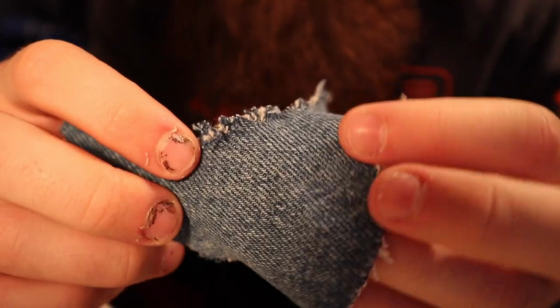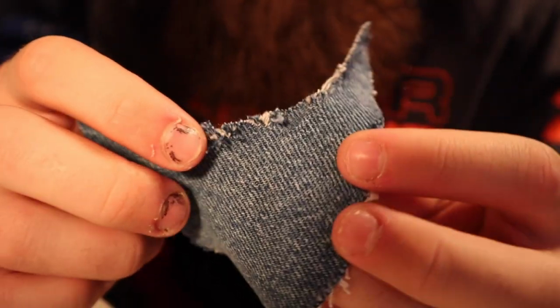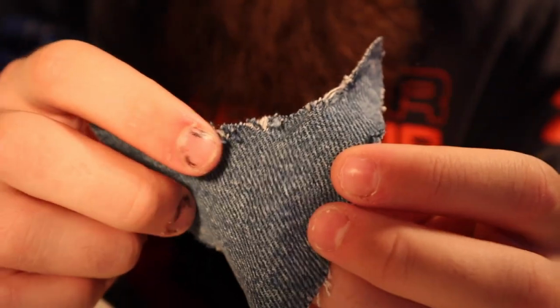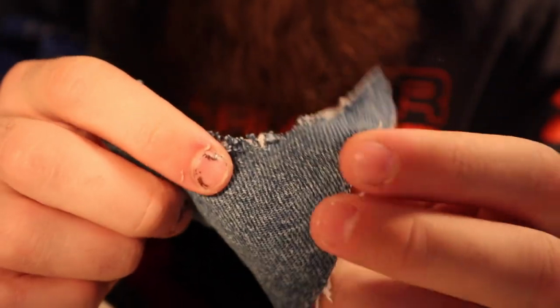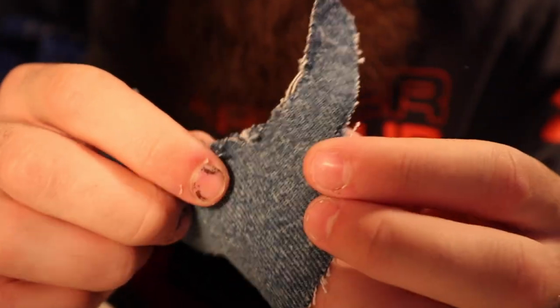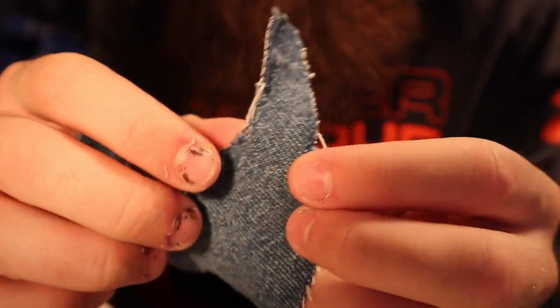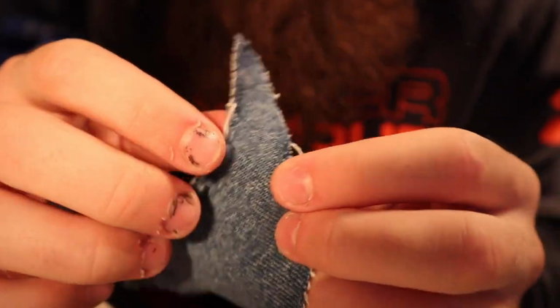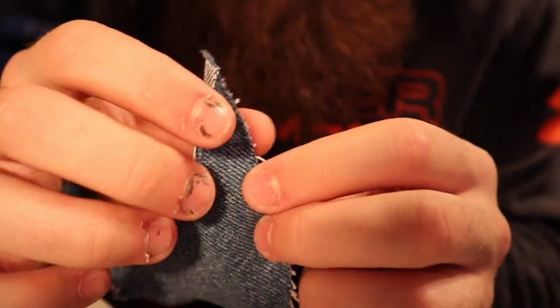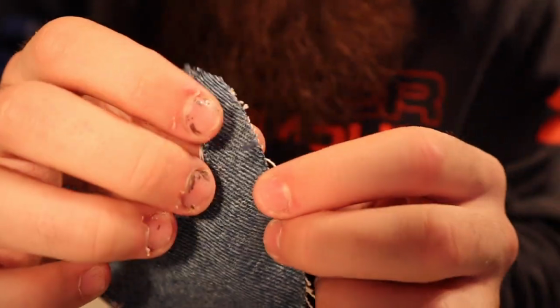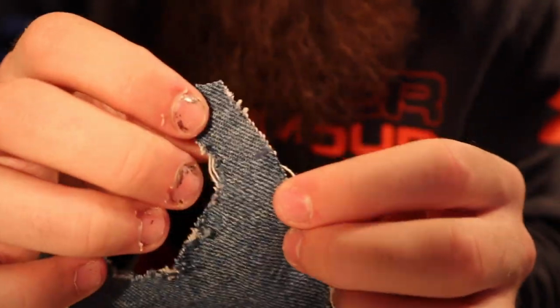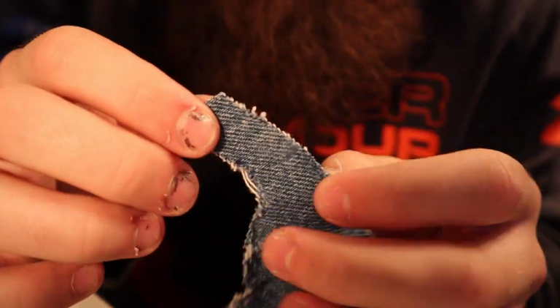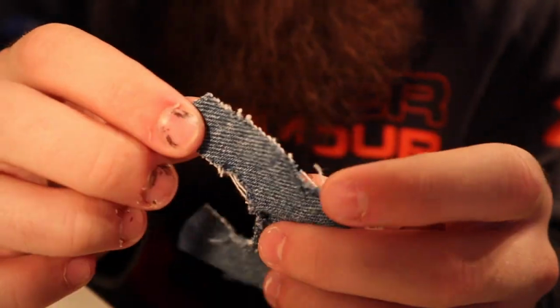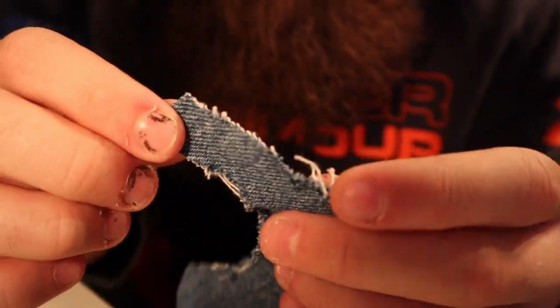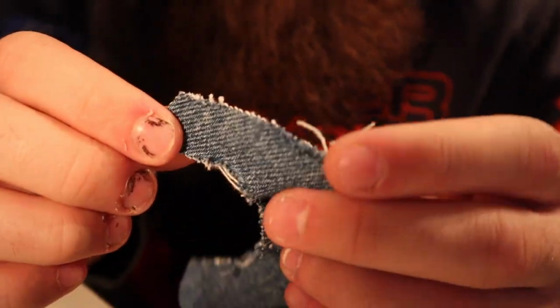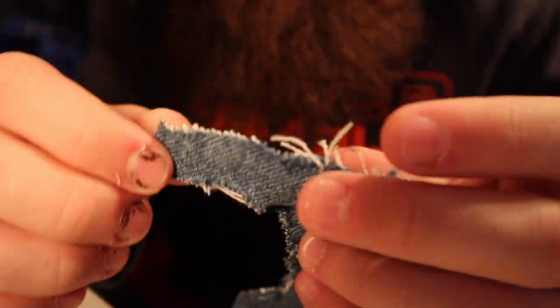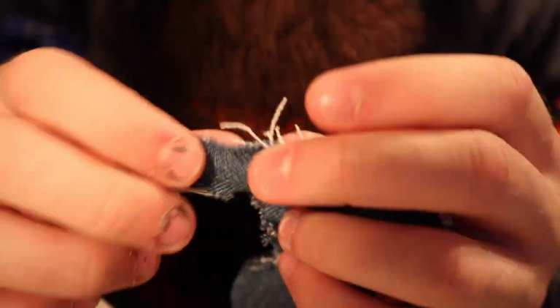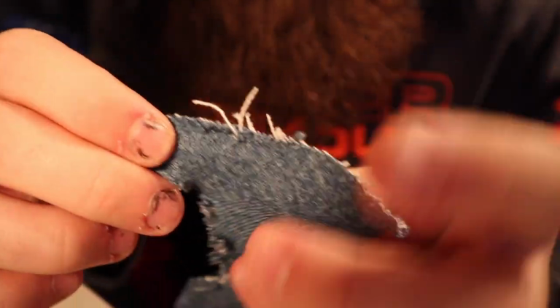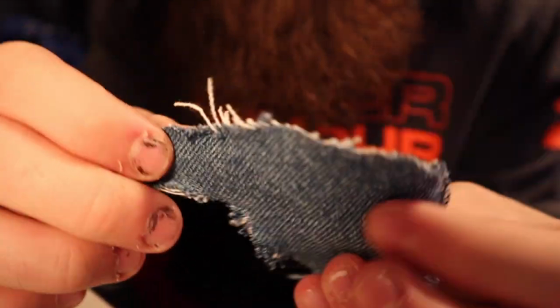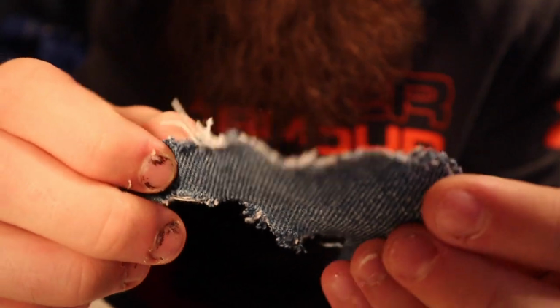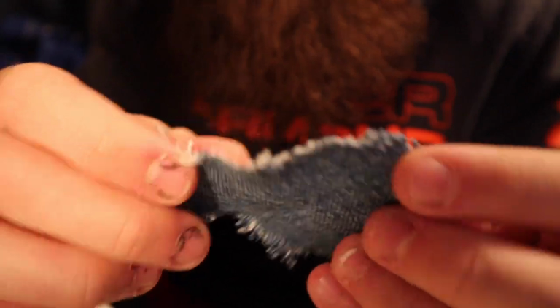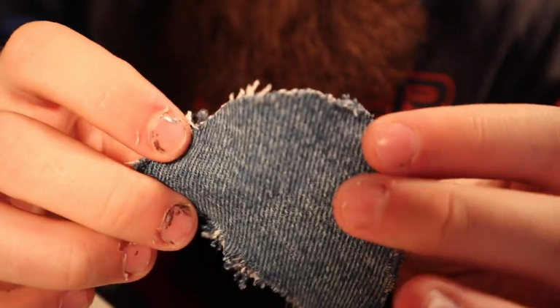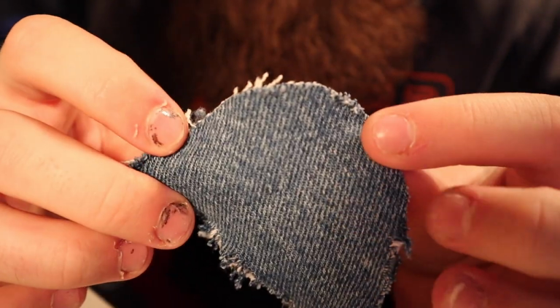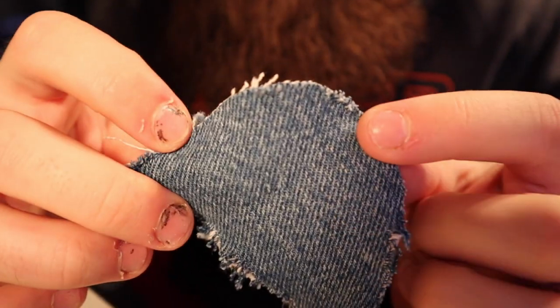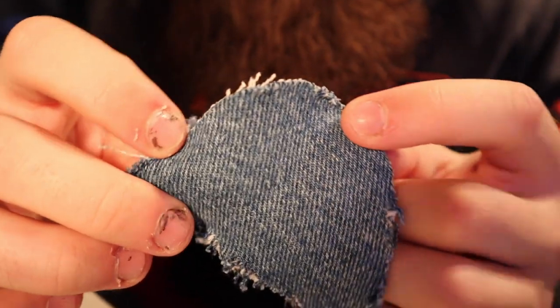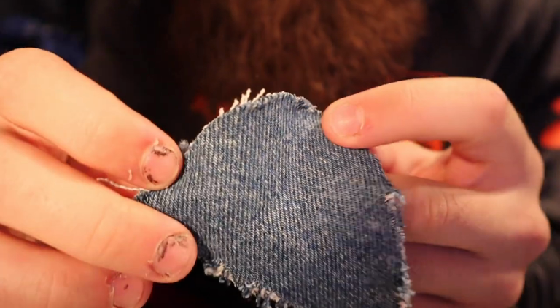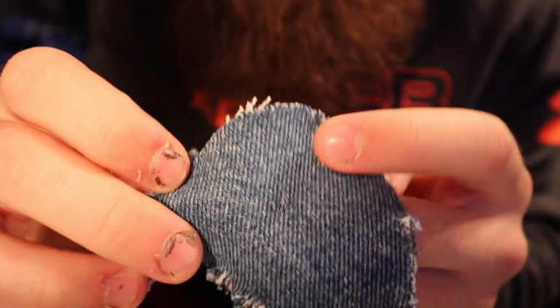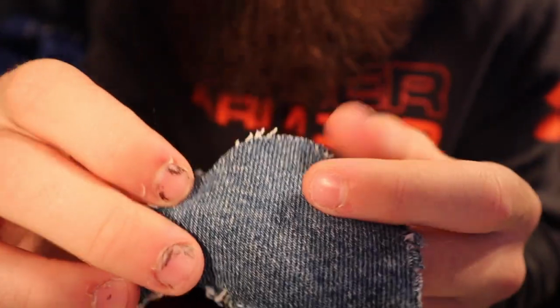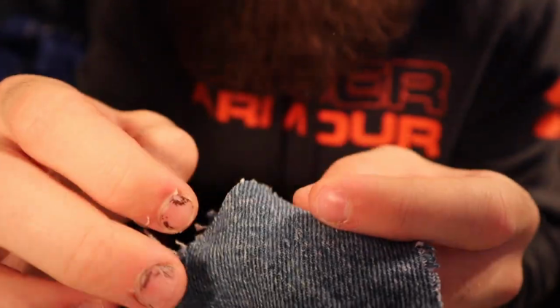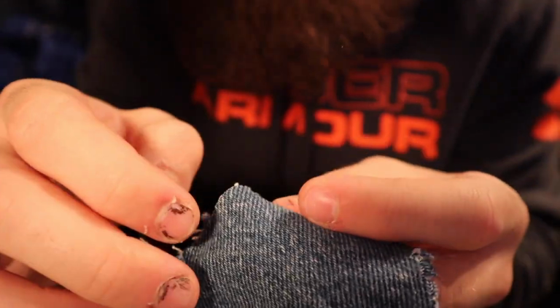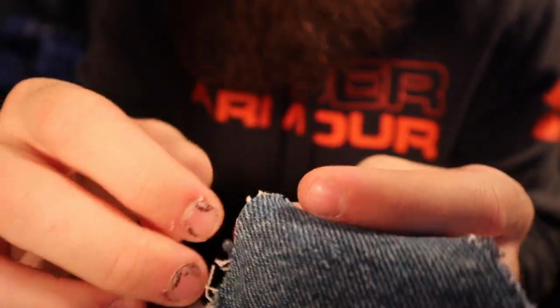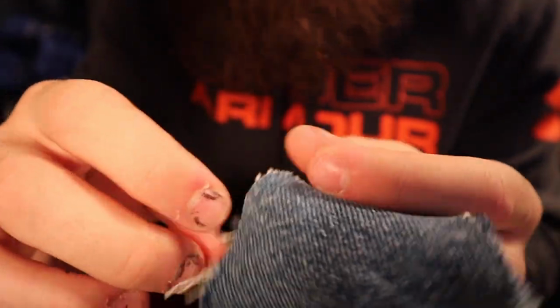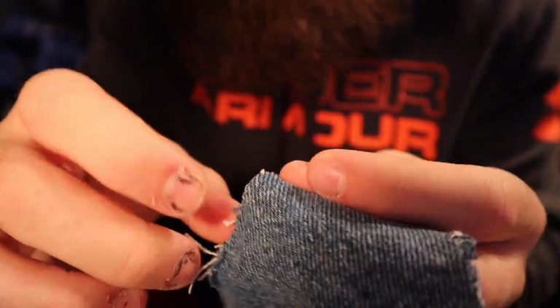Kind of make it a little rough, not new looking if that makes sense, and that's kind of the look that I'm going for.